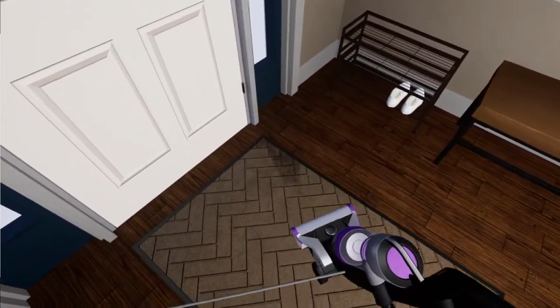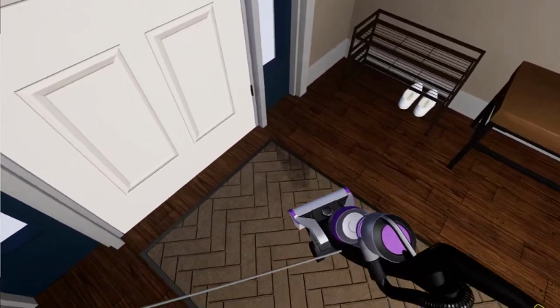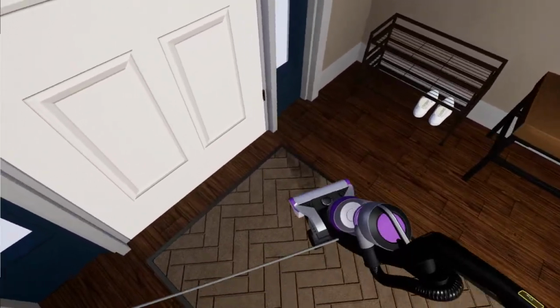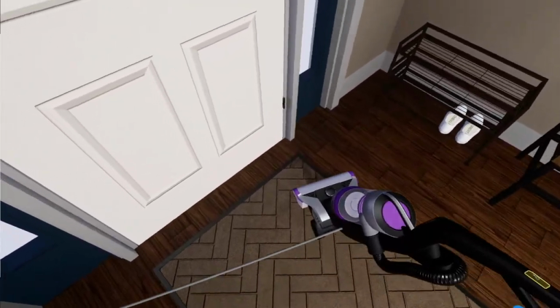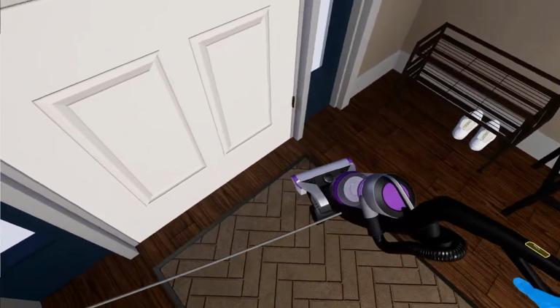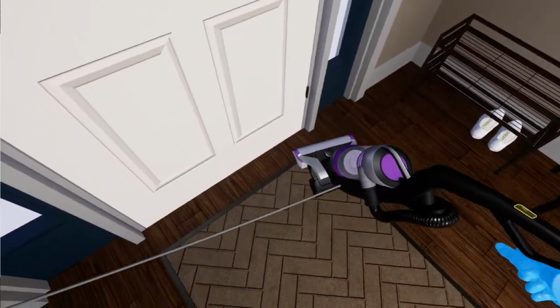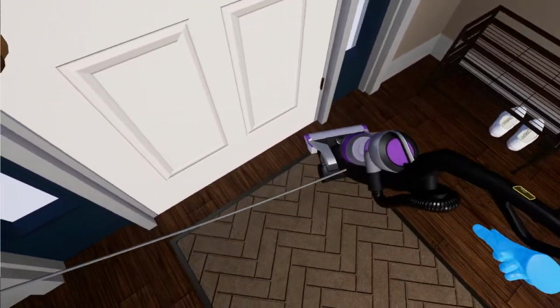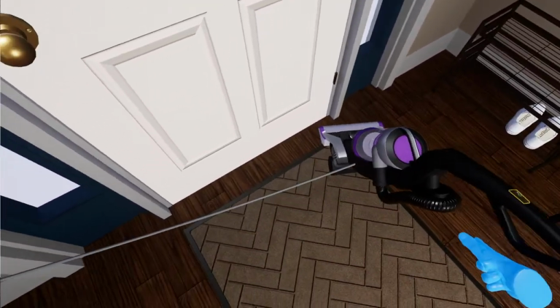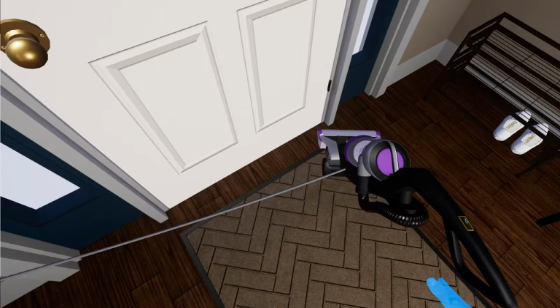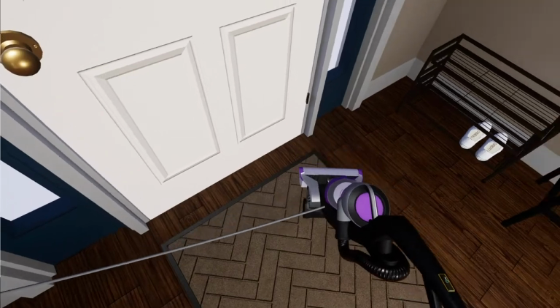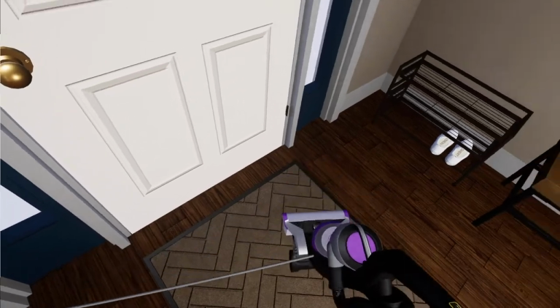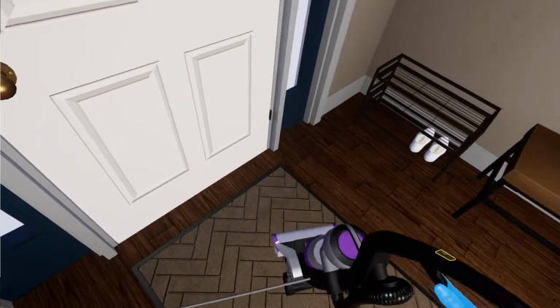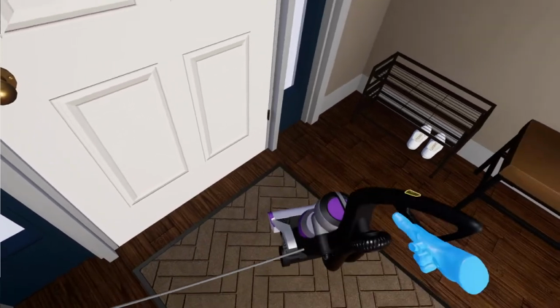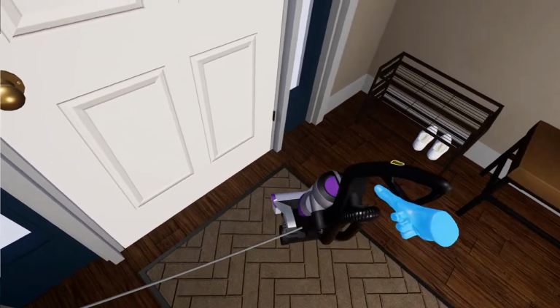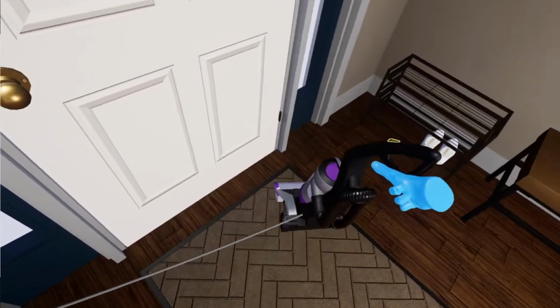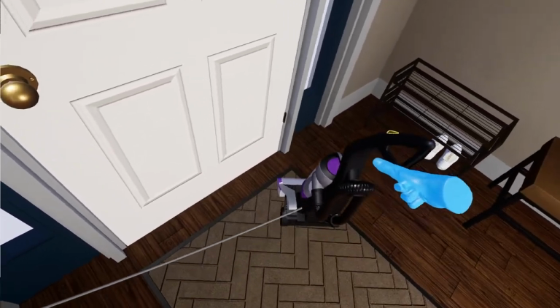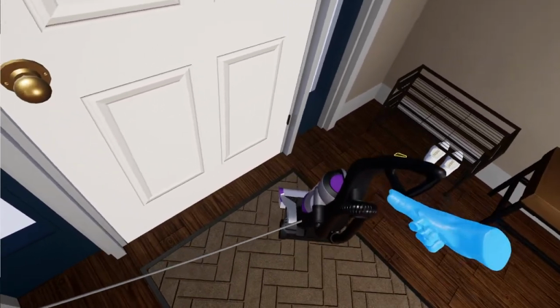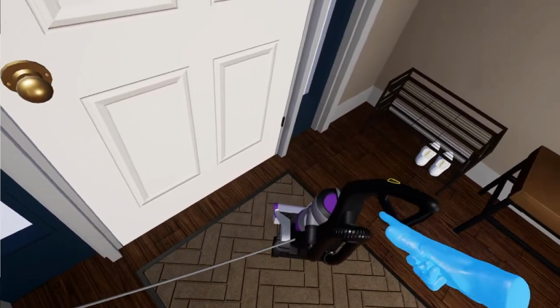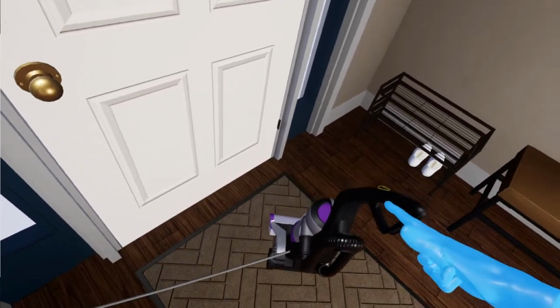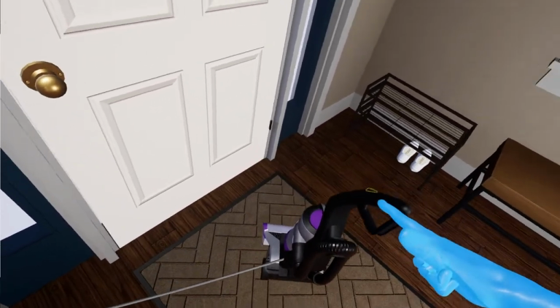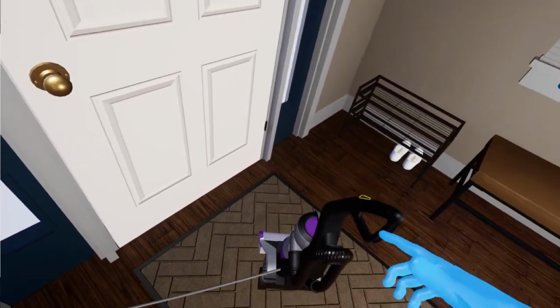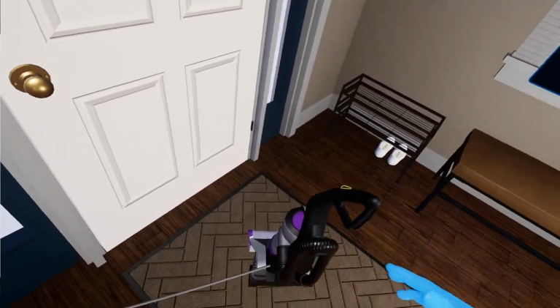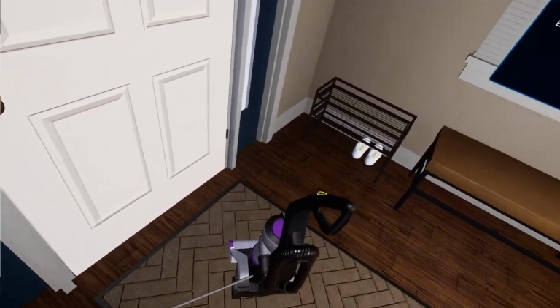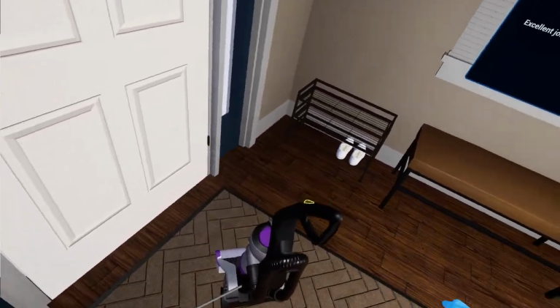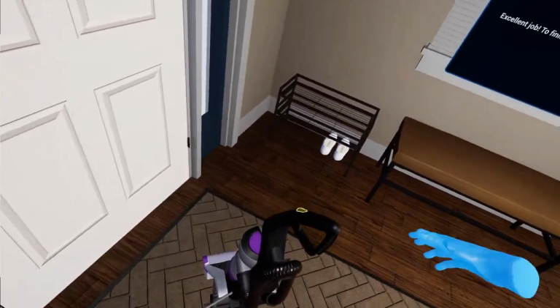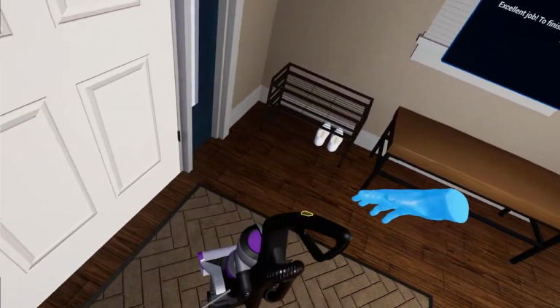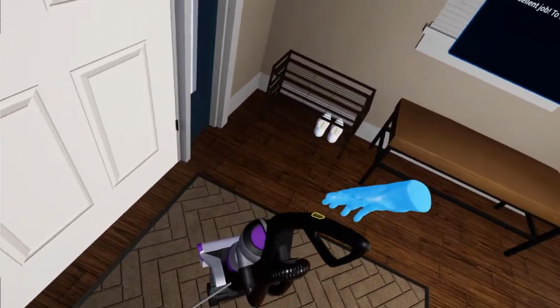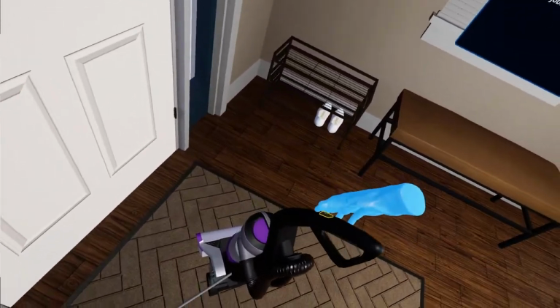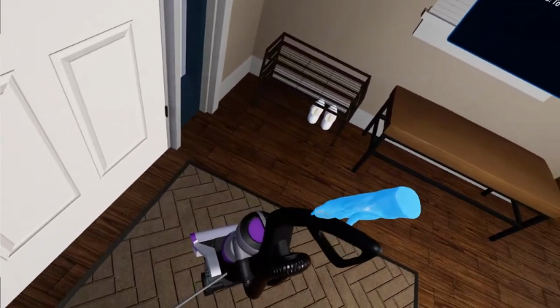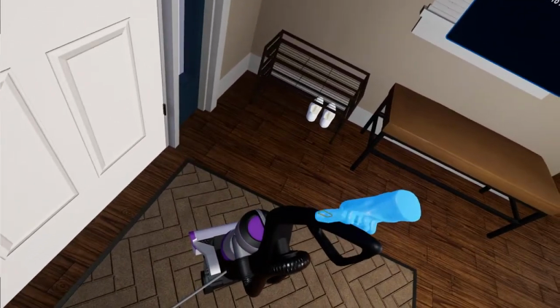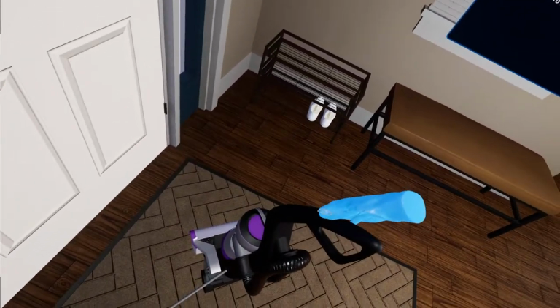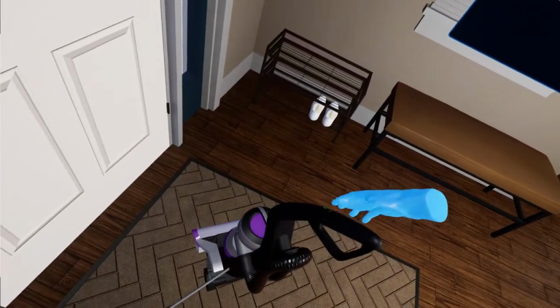Excellent job! To finish up, go ahead and turn off the vacuum, unplug it, and put it back into the closet.